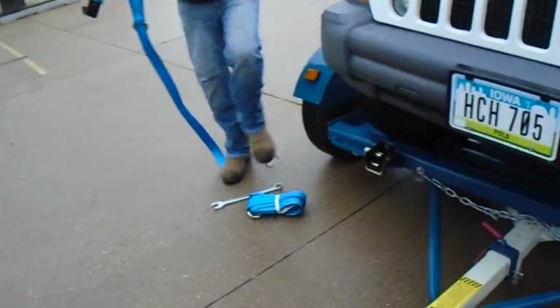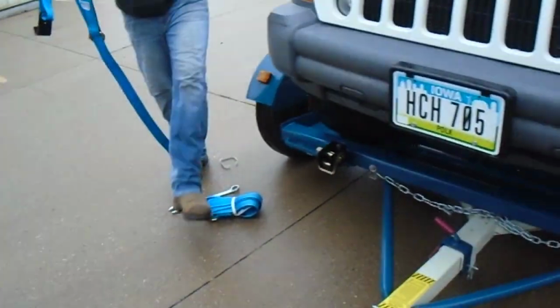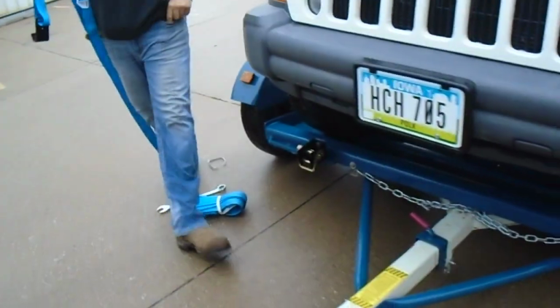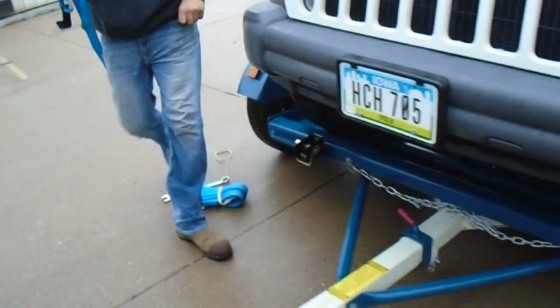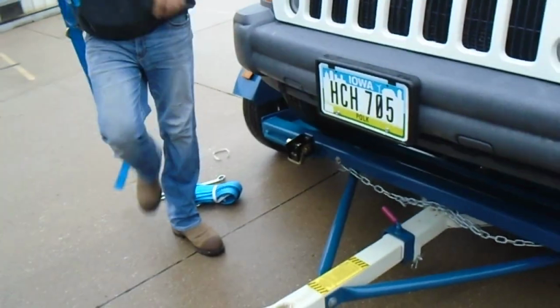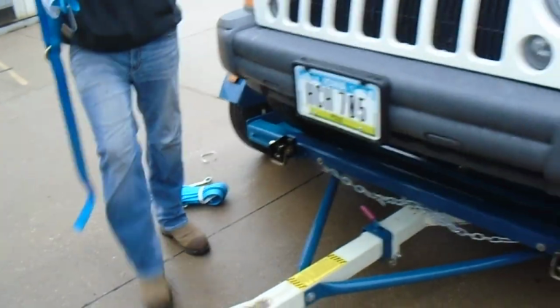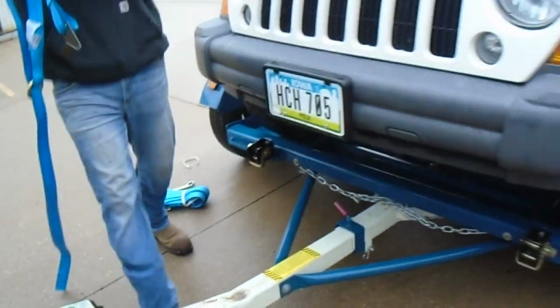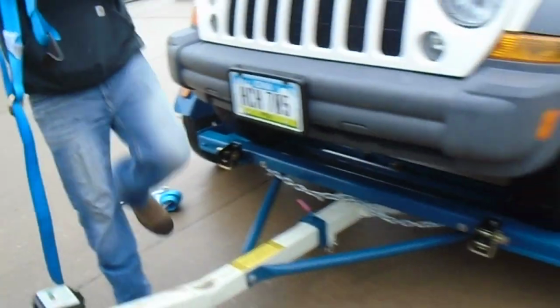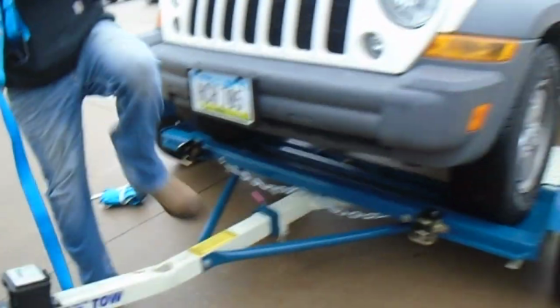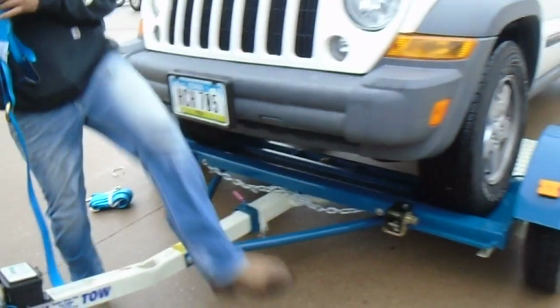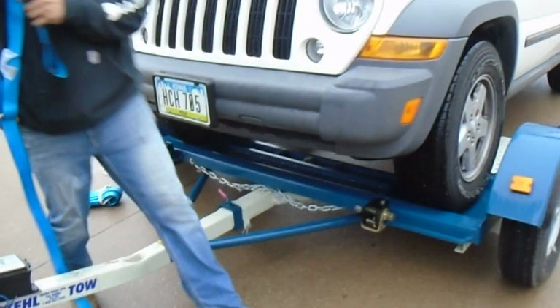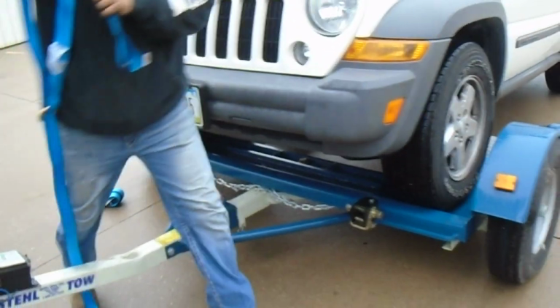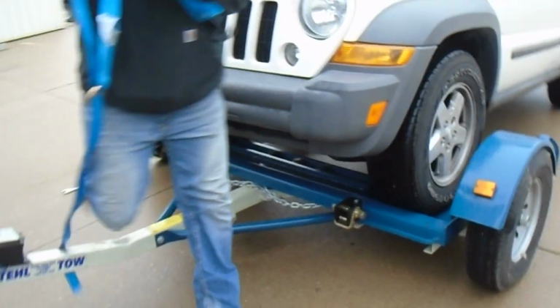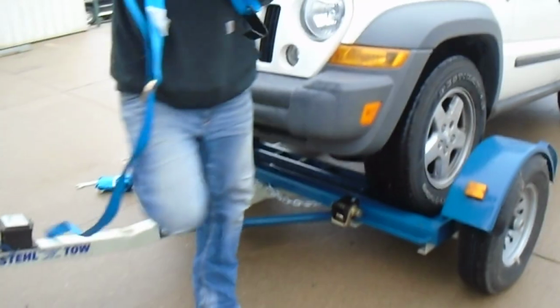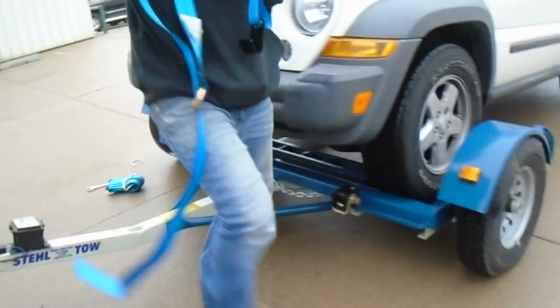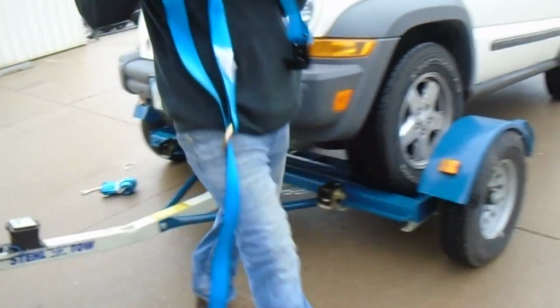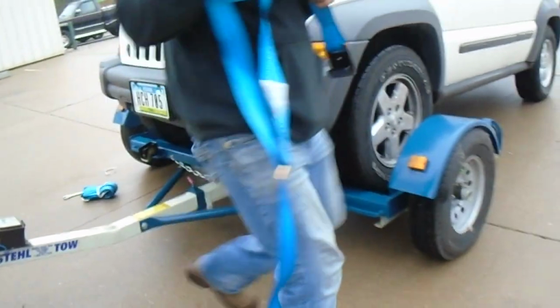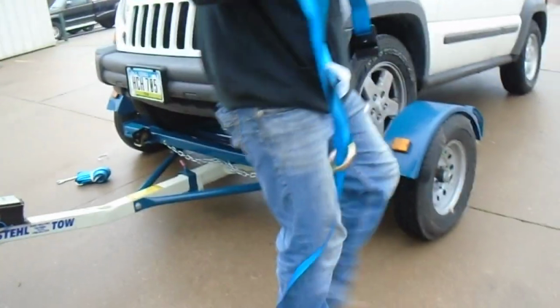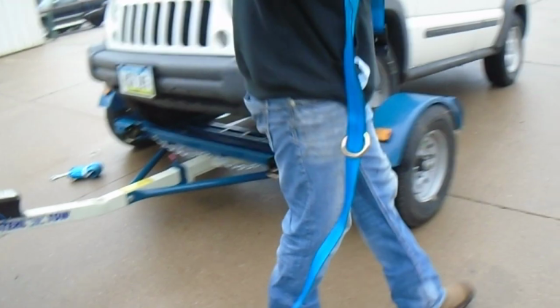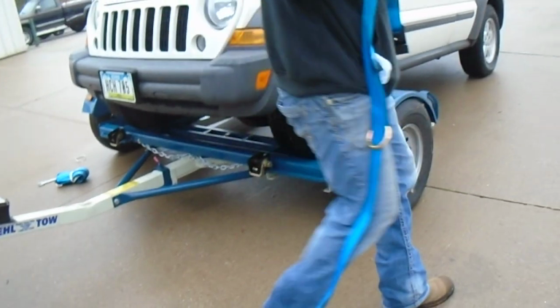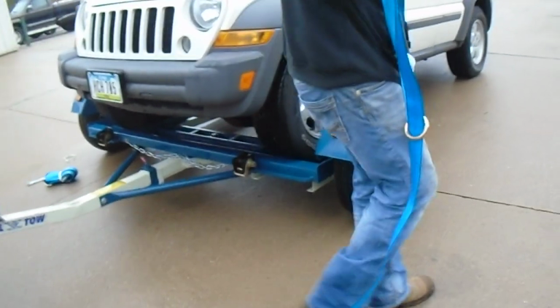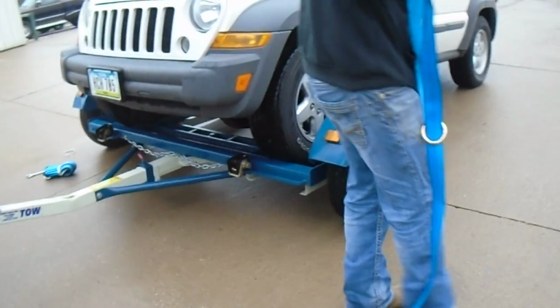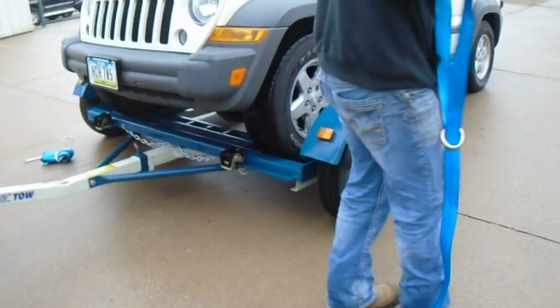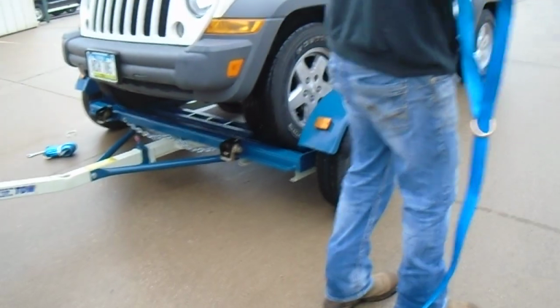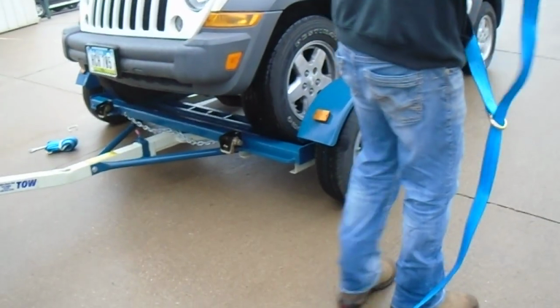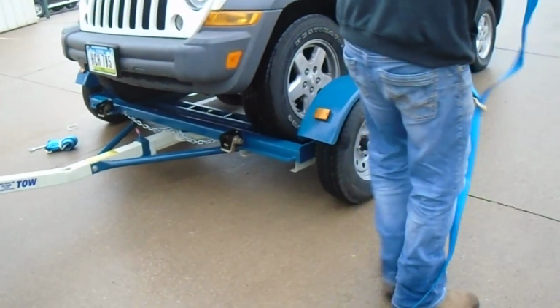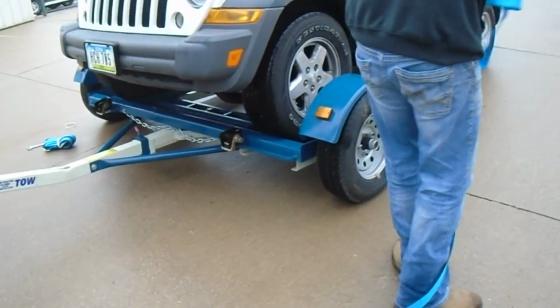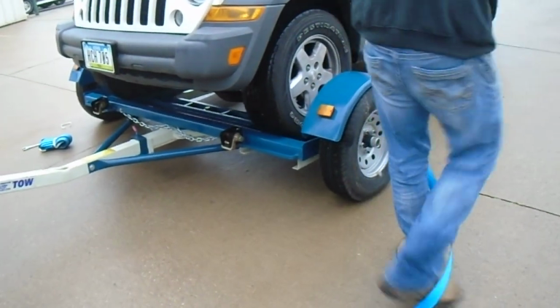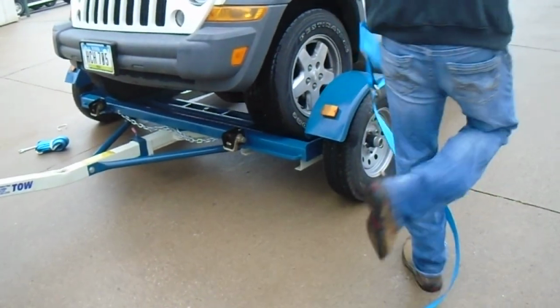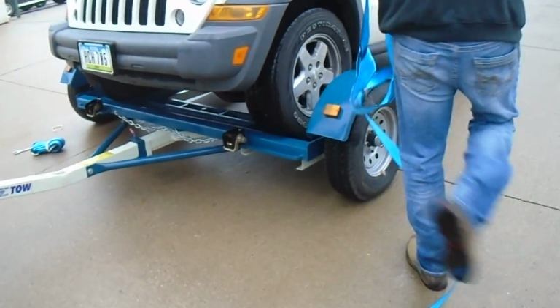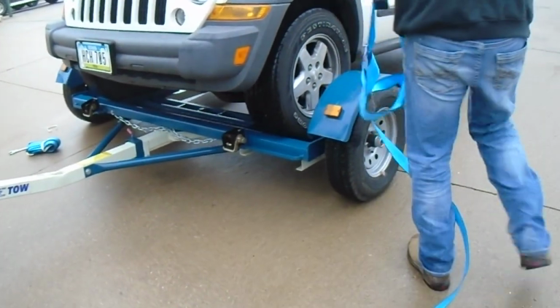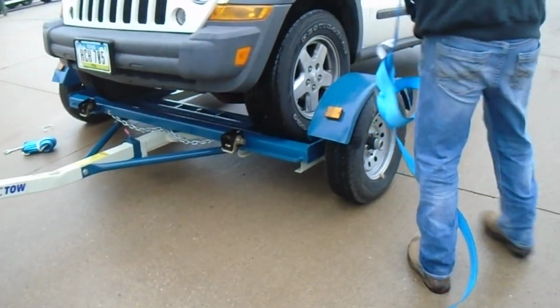This tire over here looks a little low, unless it's supposed to look that way. It's supposed to look a little.